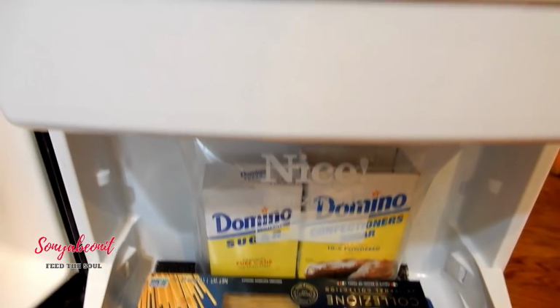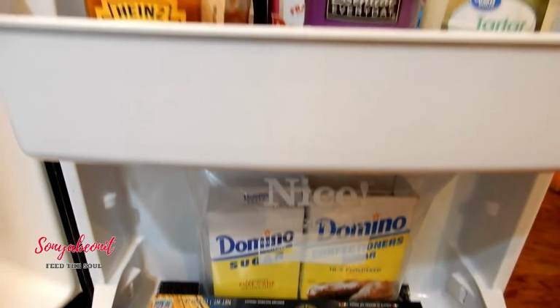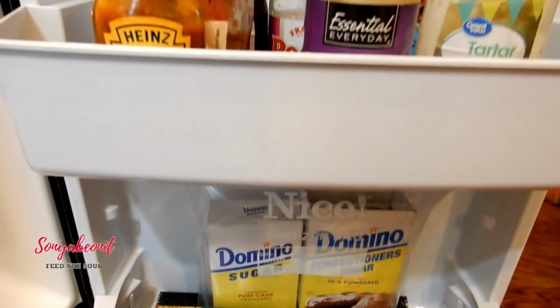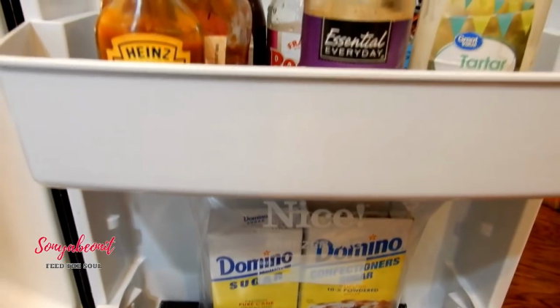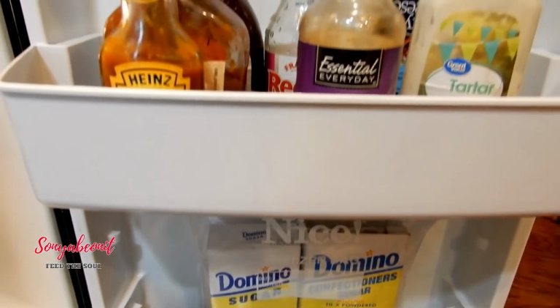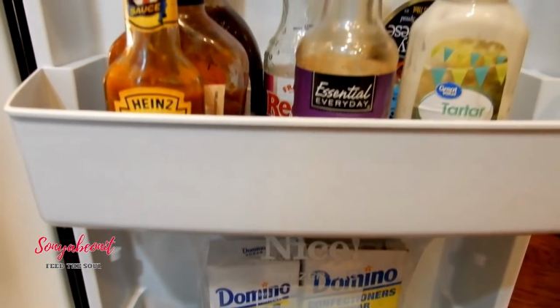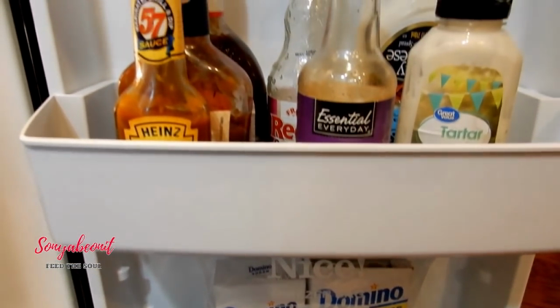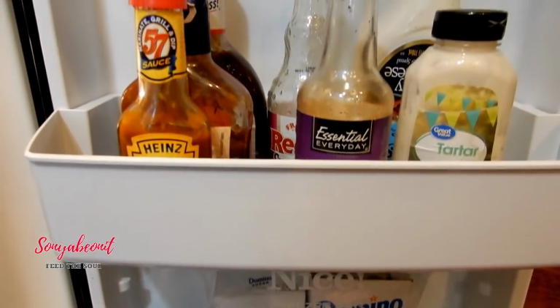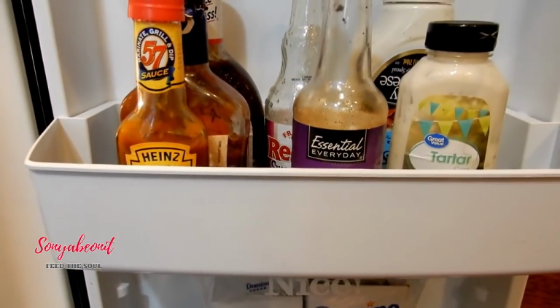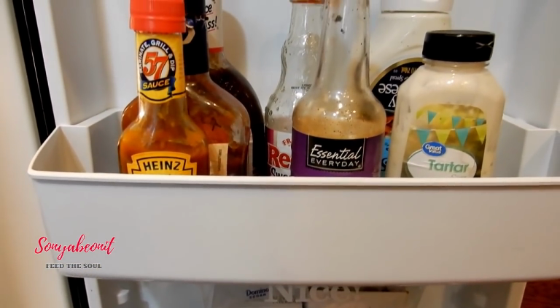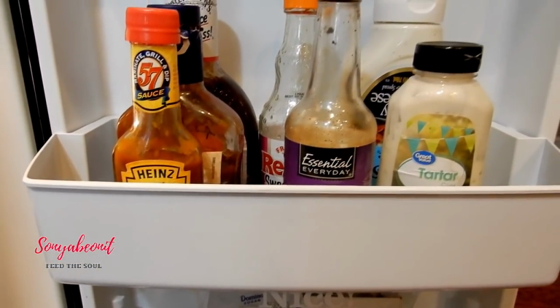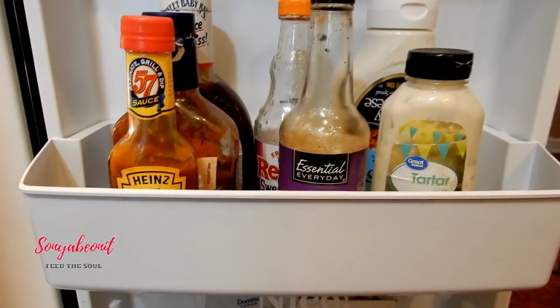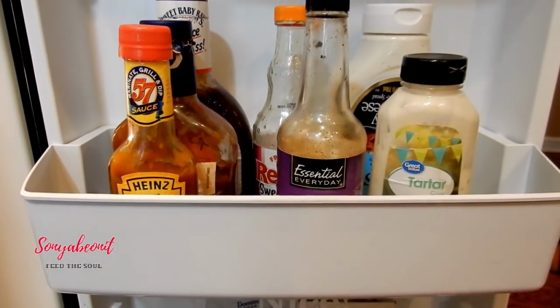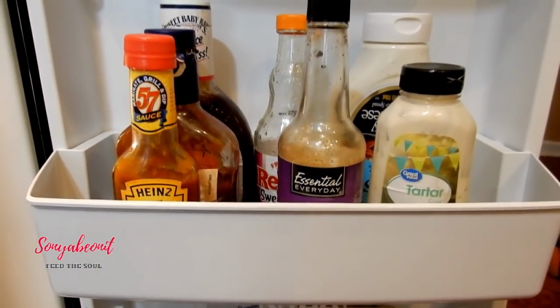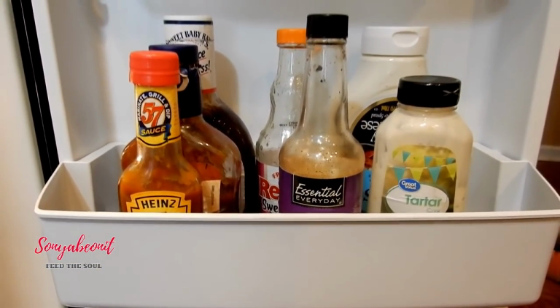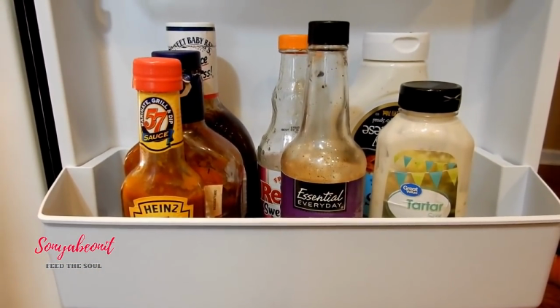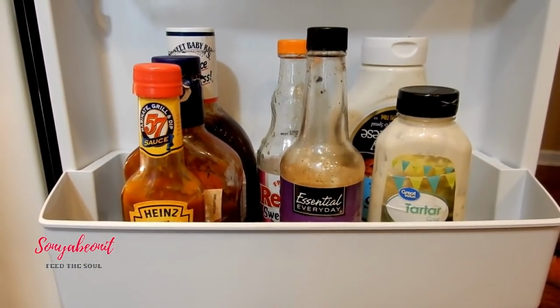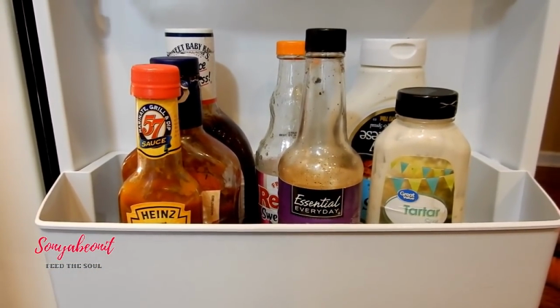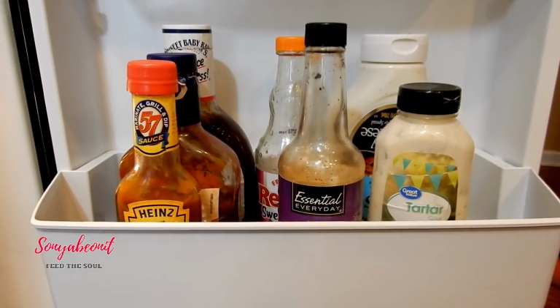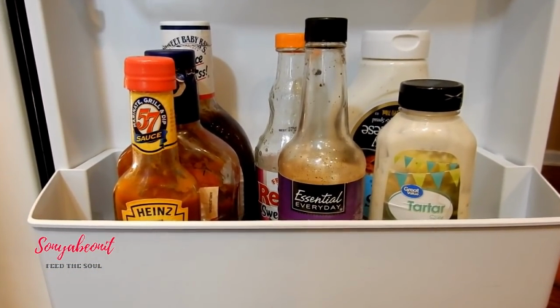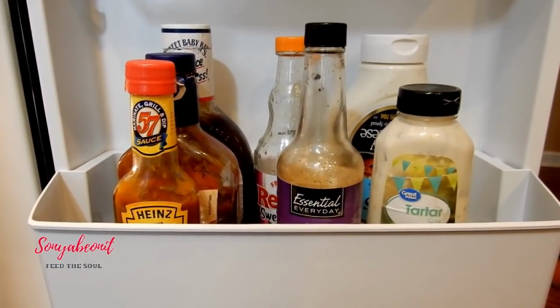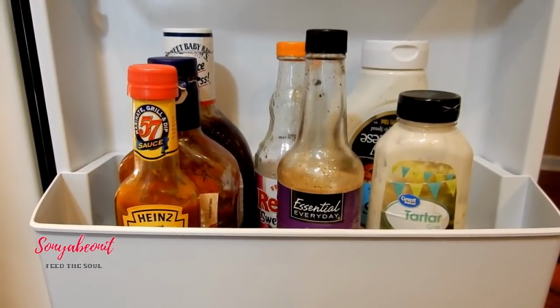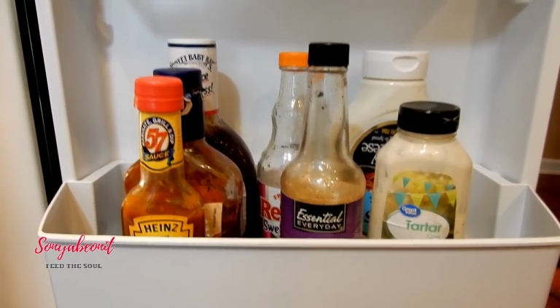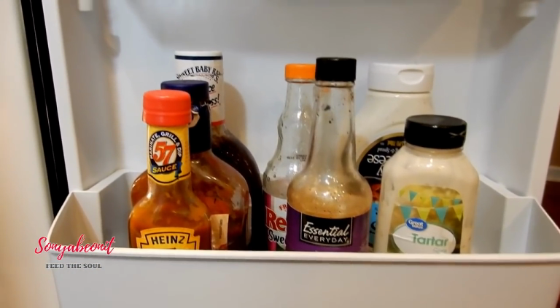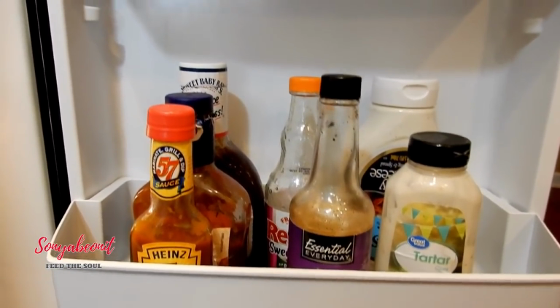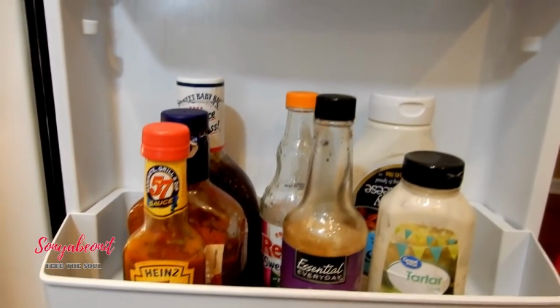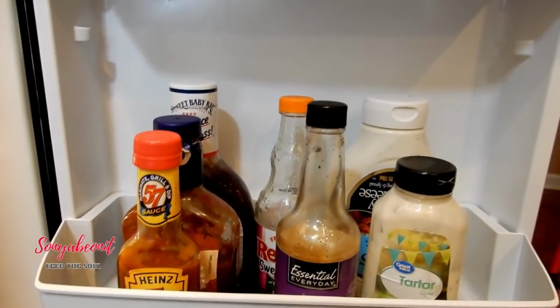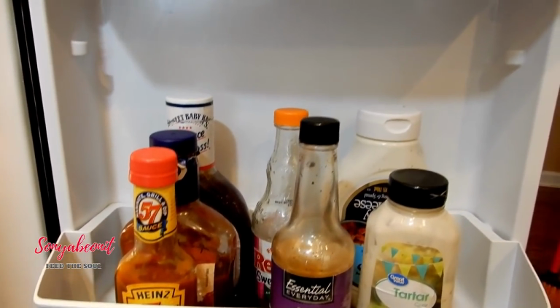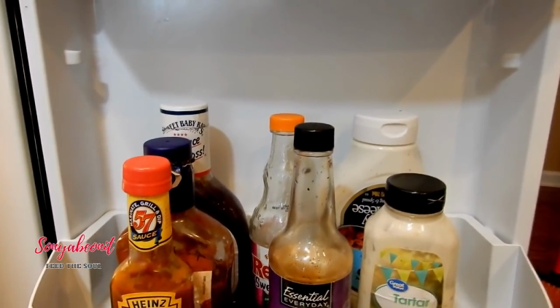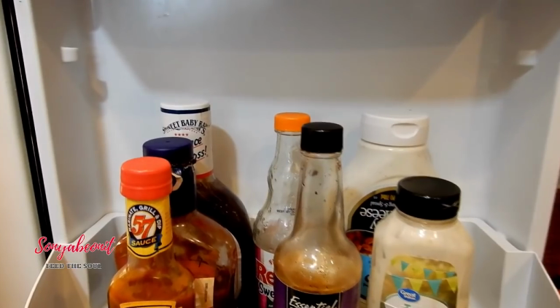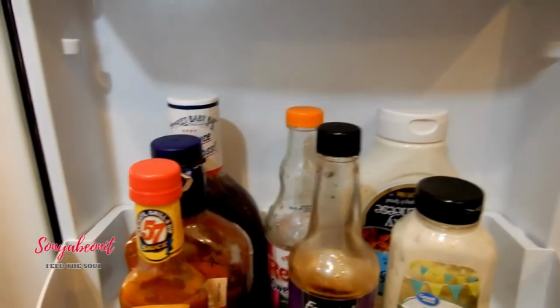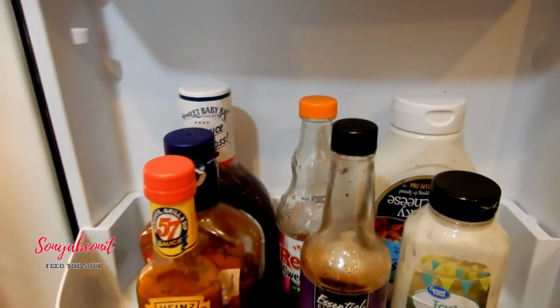This looks so much better. My refrigerator has never looked like this. Never.